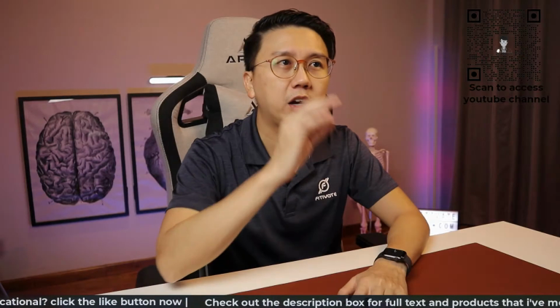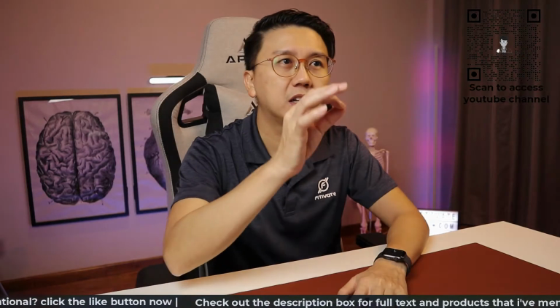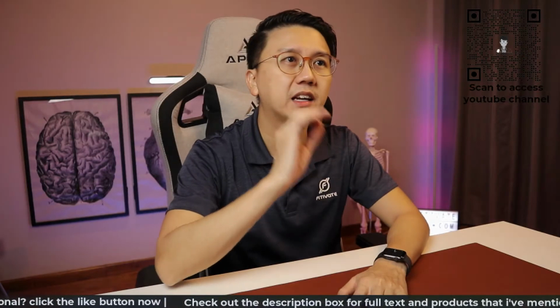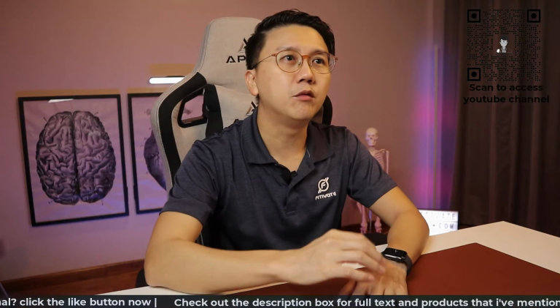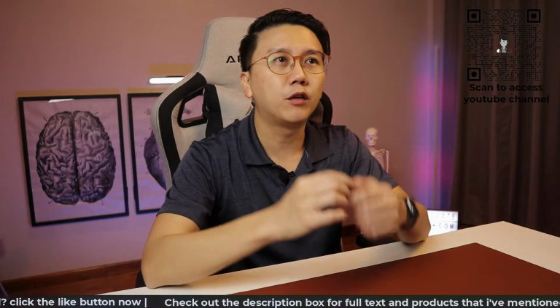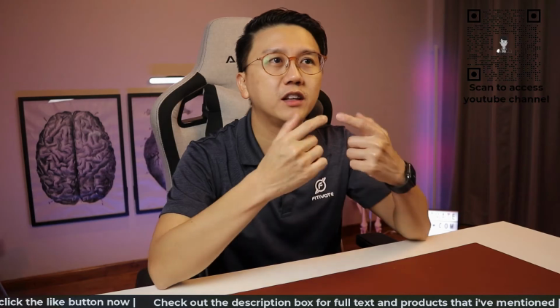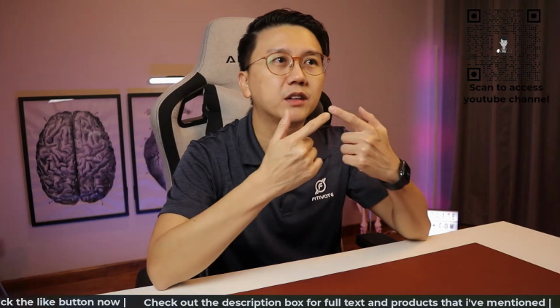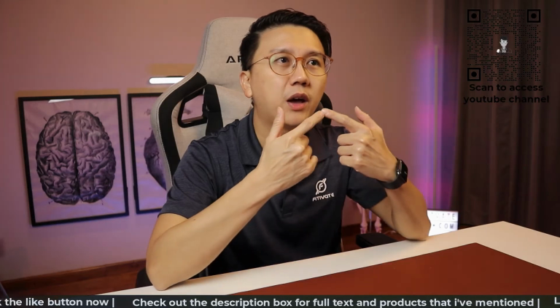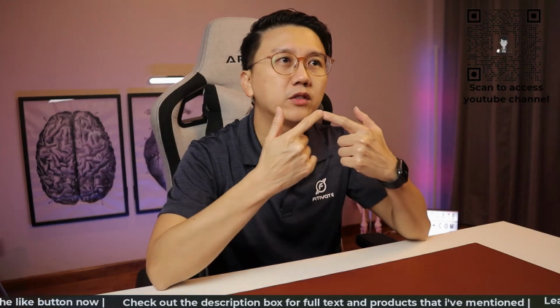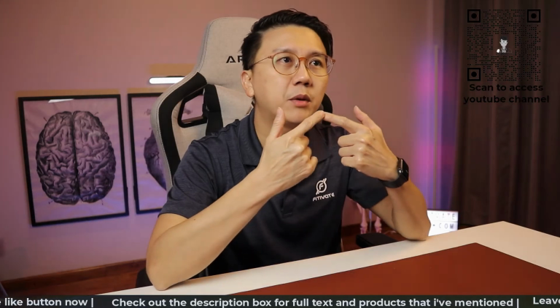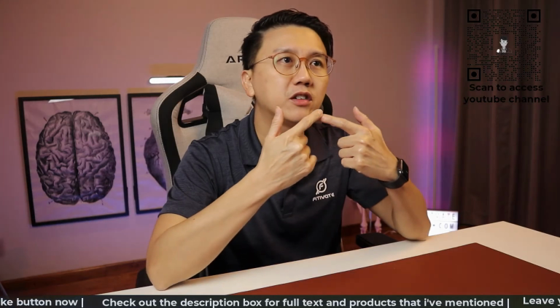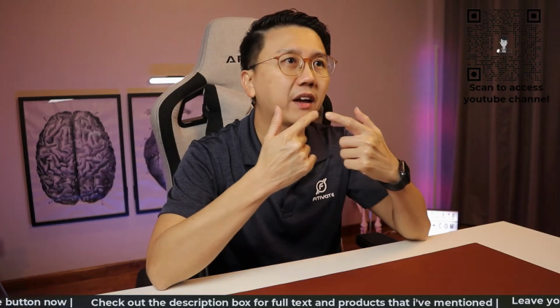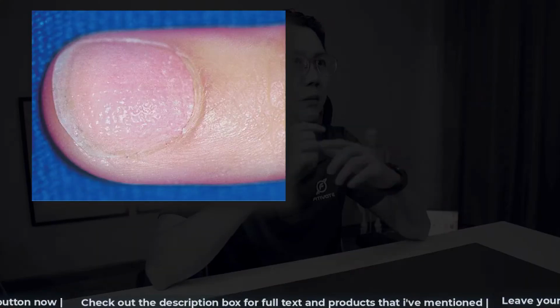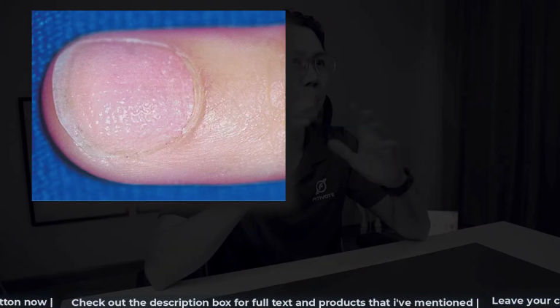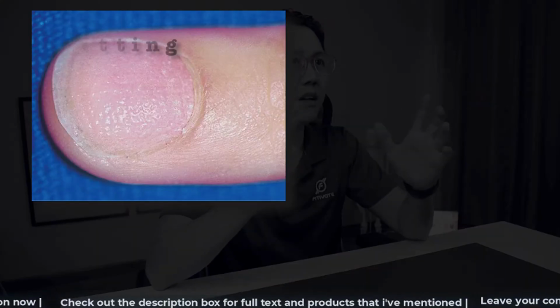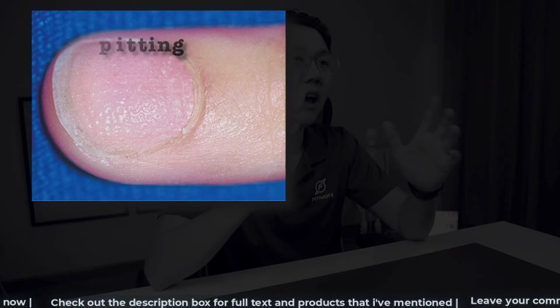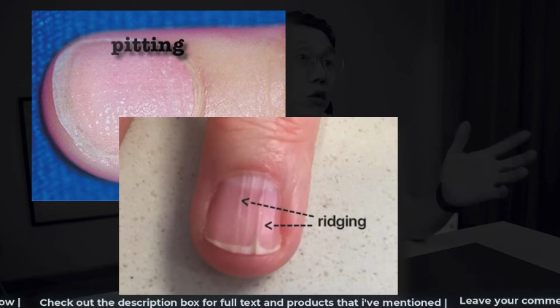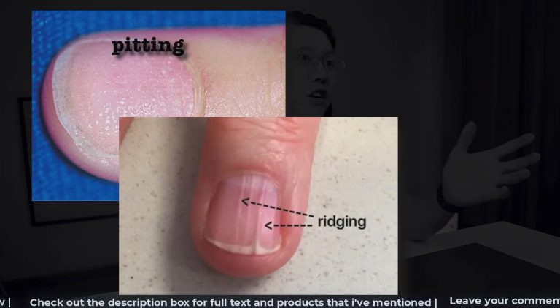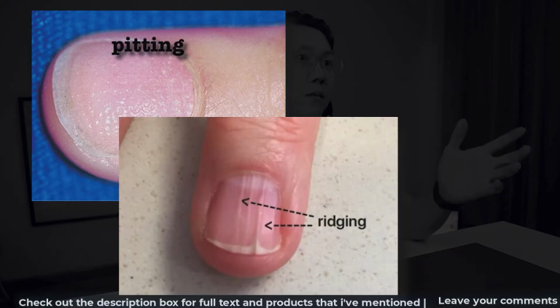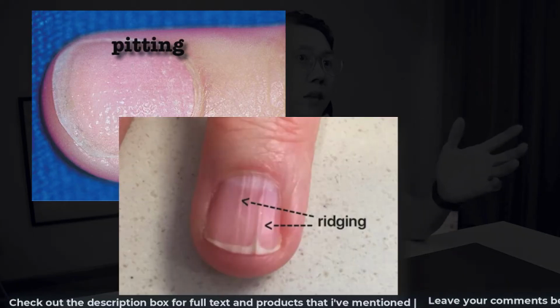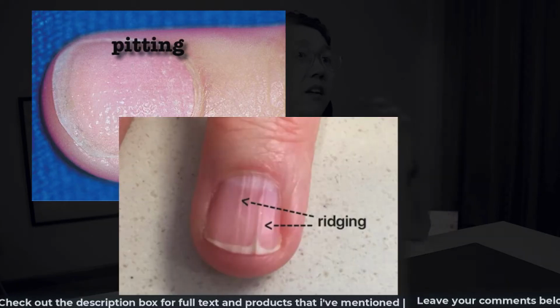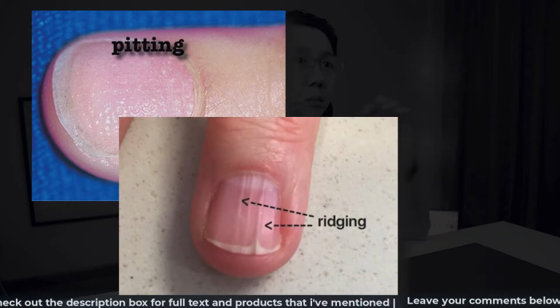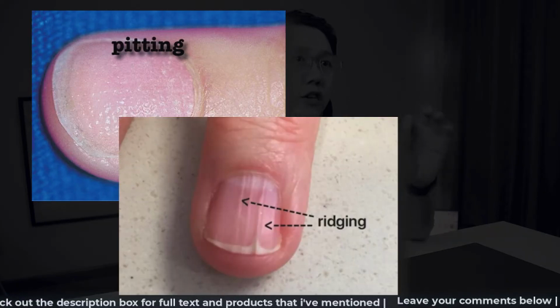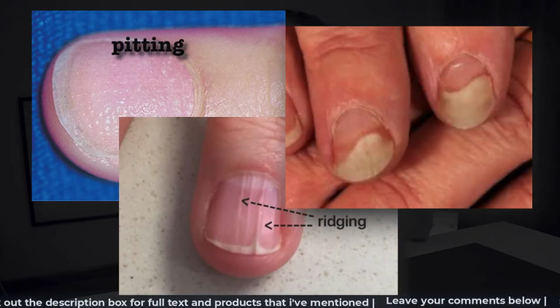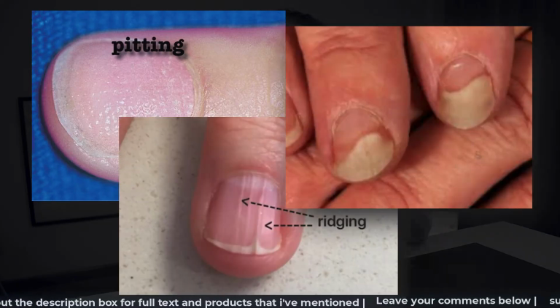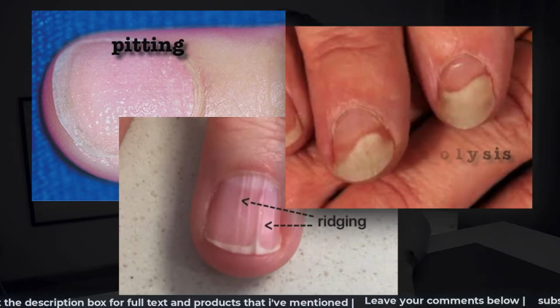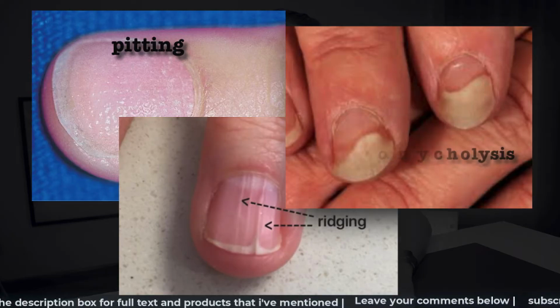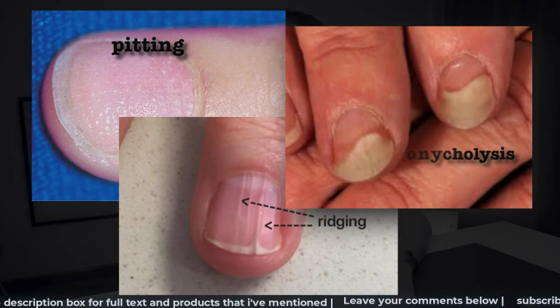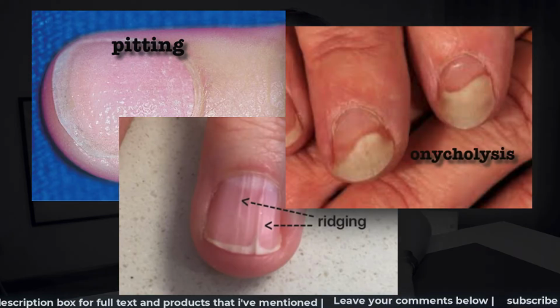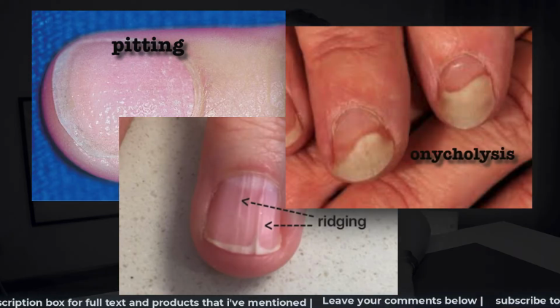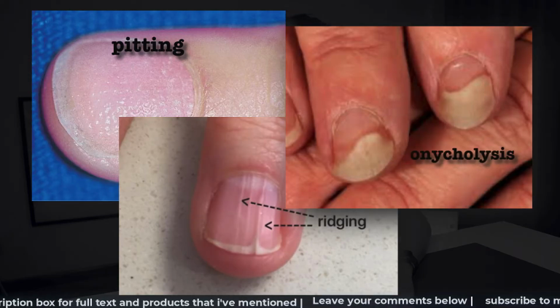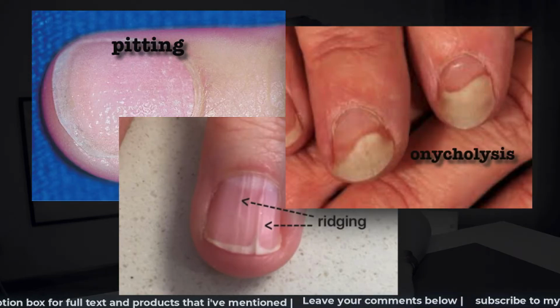Occasionally, it can involve the nails as well. Some patients may exhibit pitting, ridging, or separation of the nail from the nail bed, known as onycholysis.